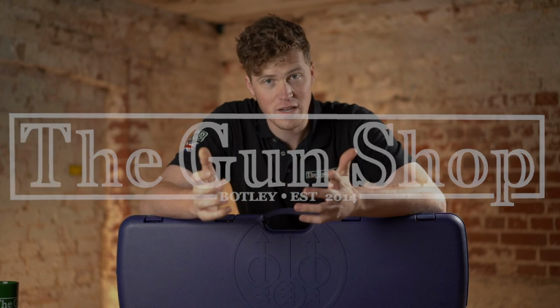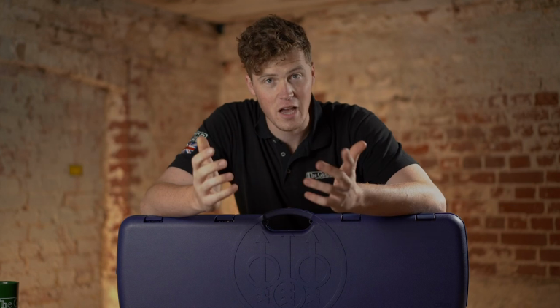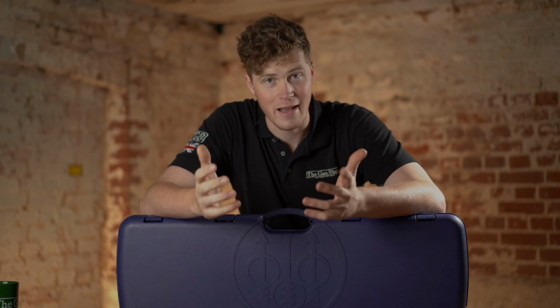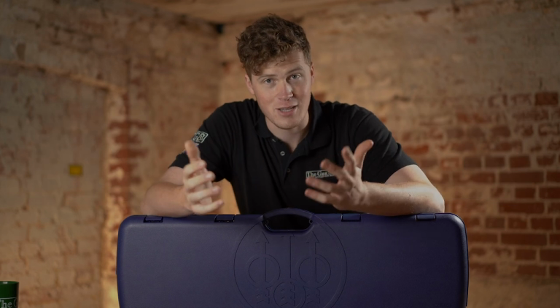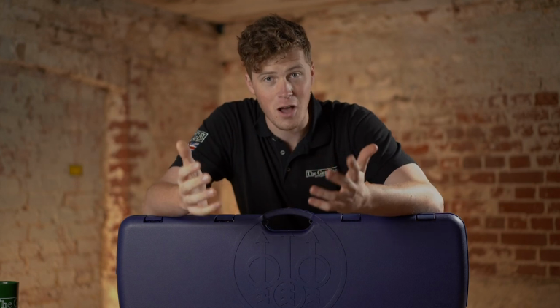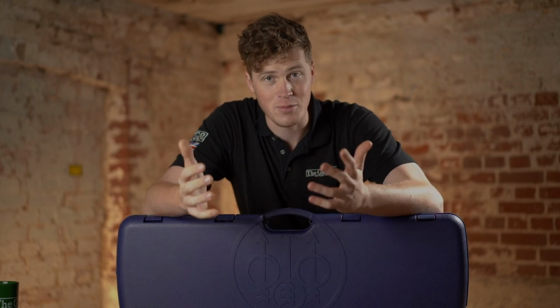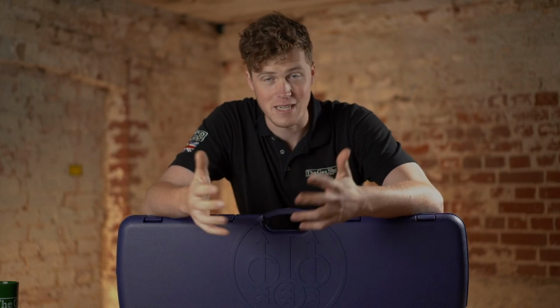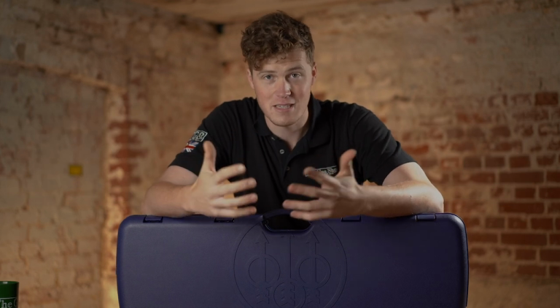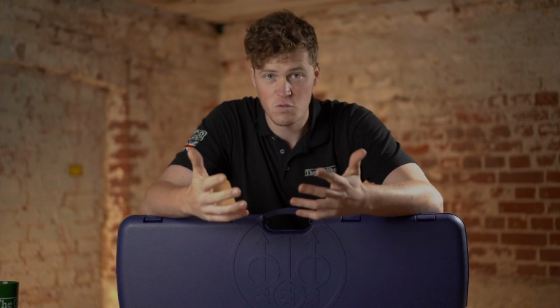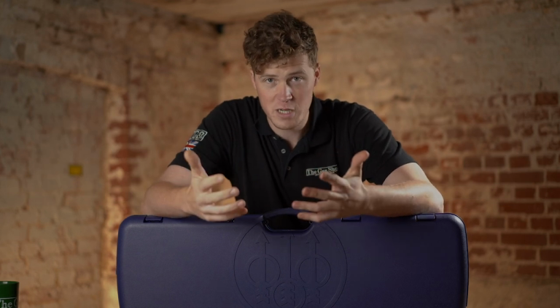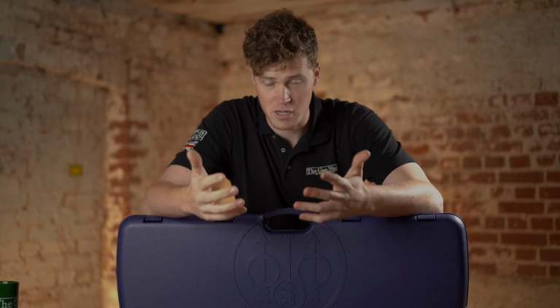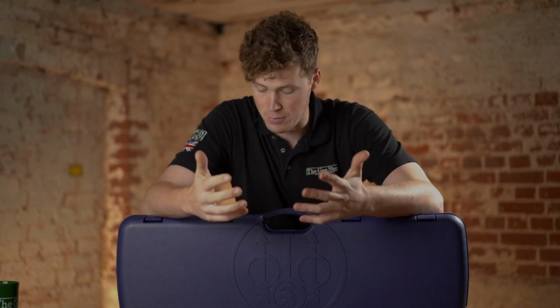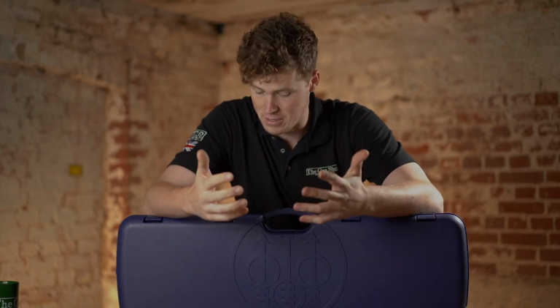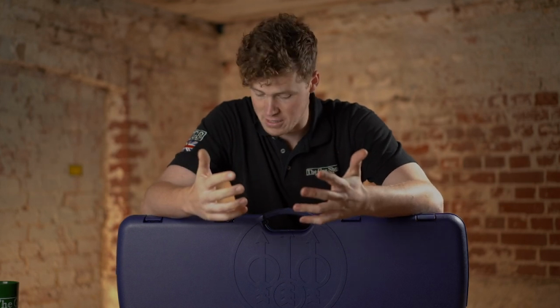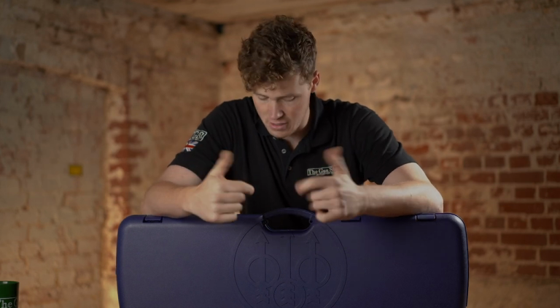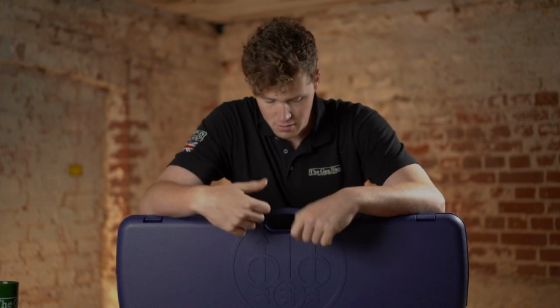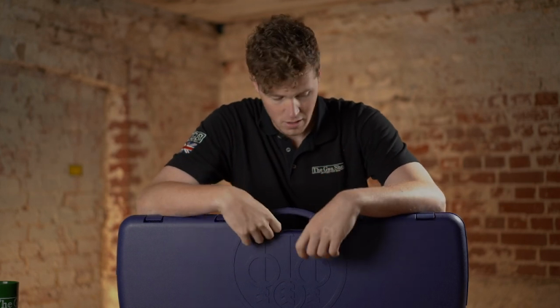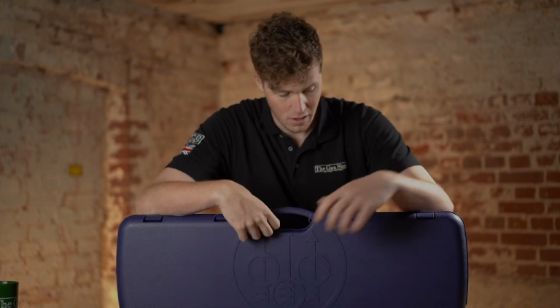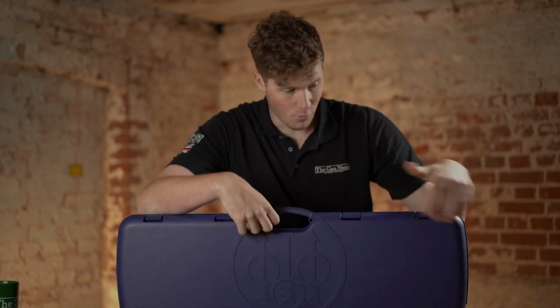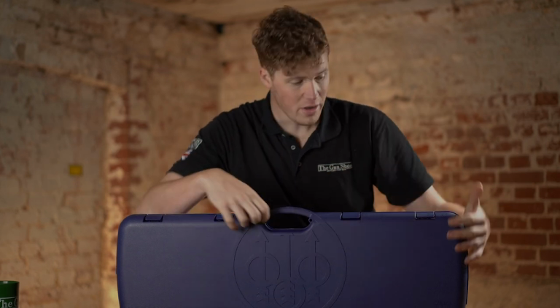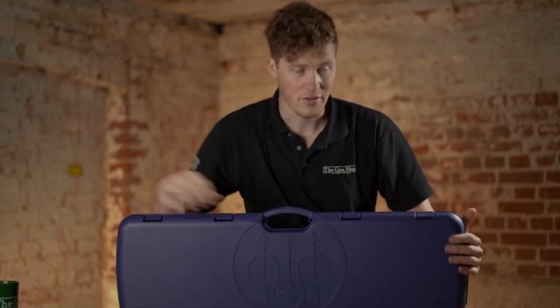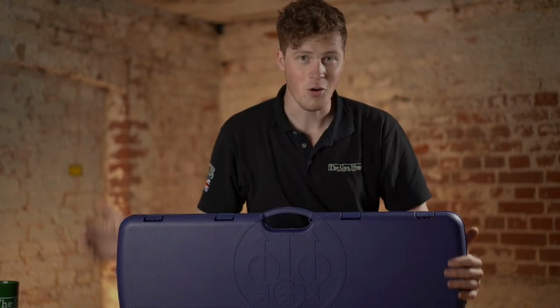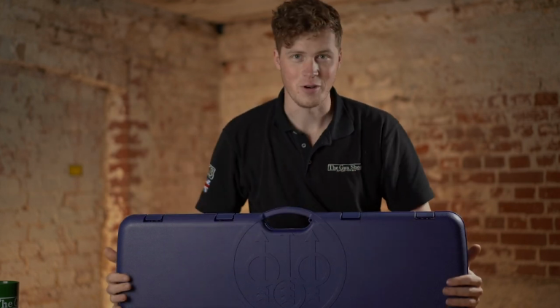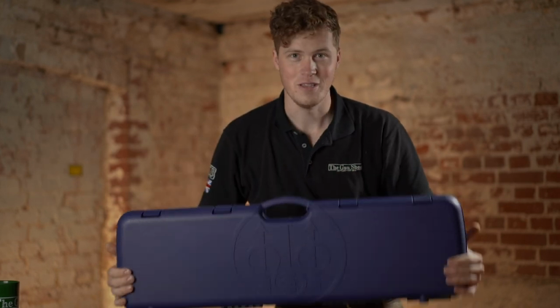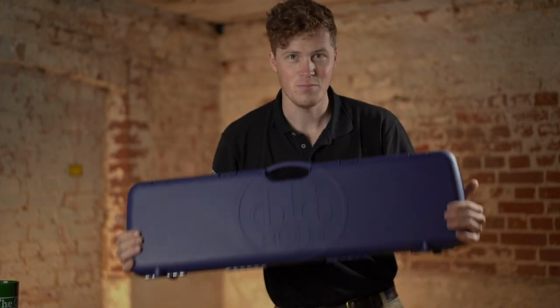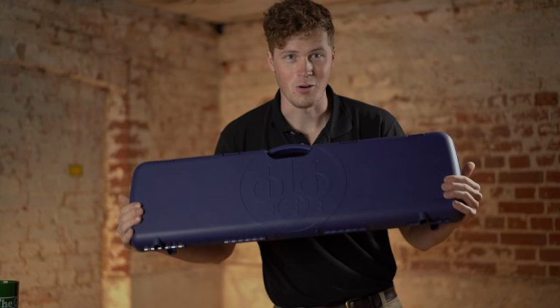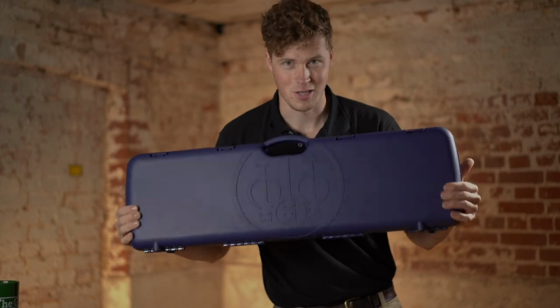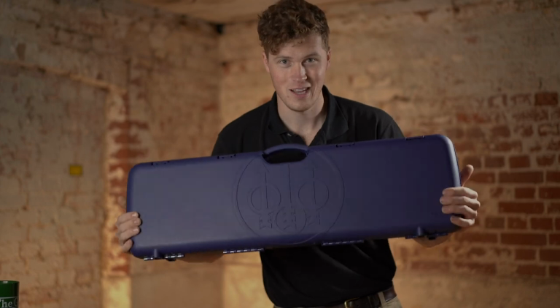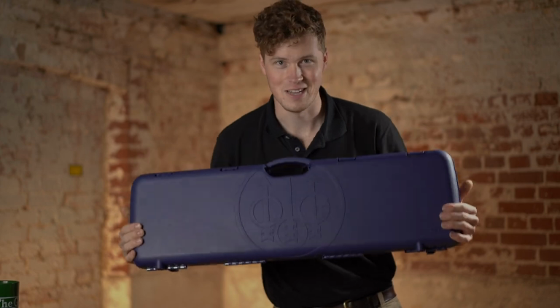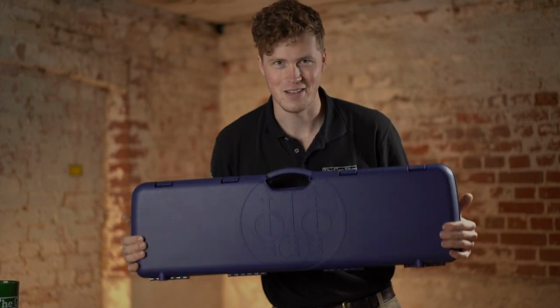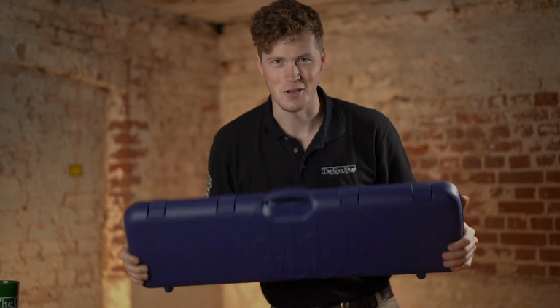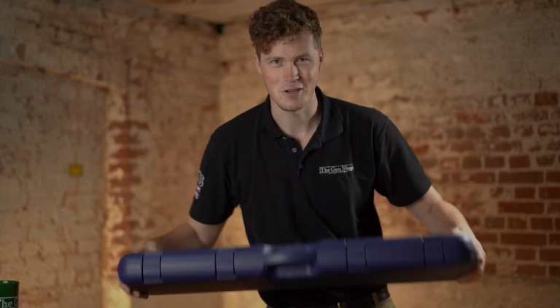Beretta announced an update to the Silver Pigeon a couple of days ago, and we have got one in this box. Let's have a look.